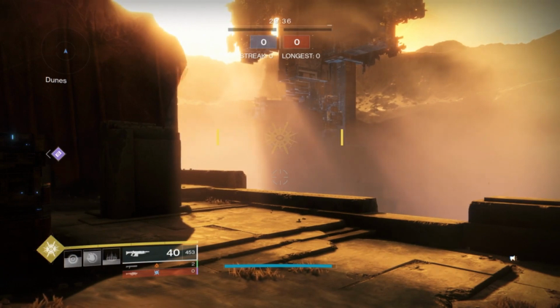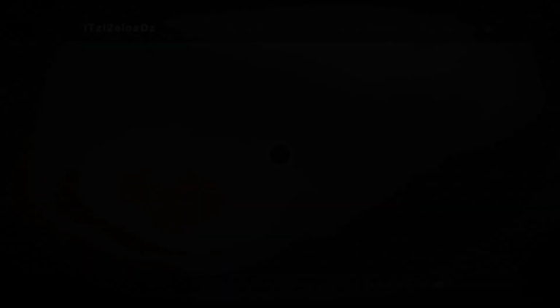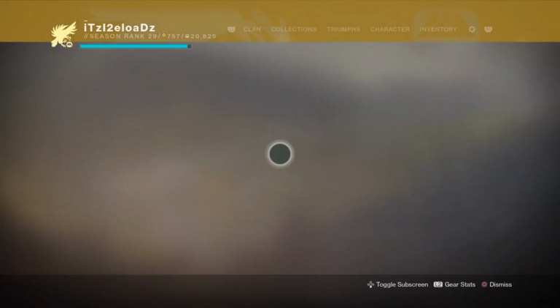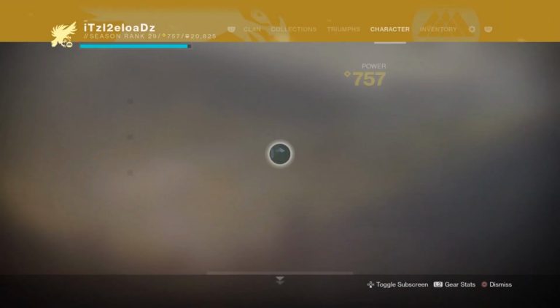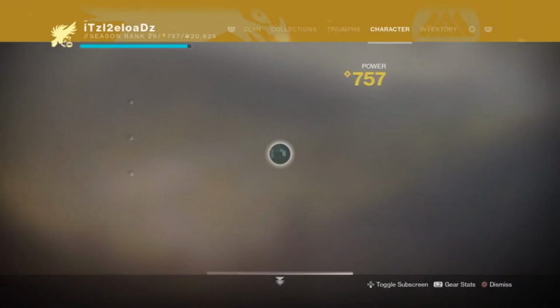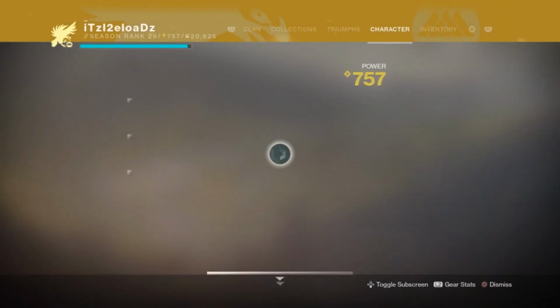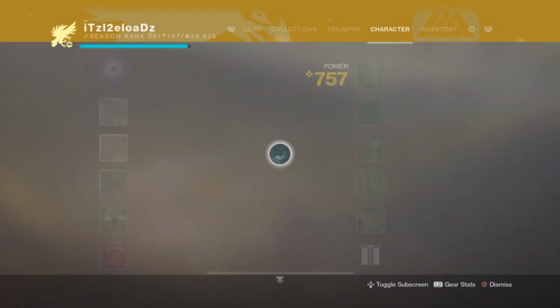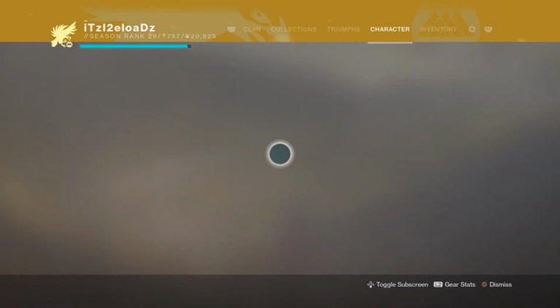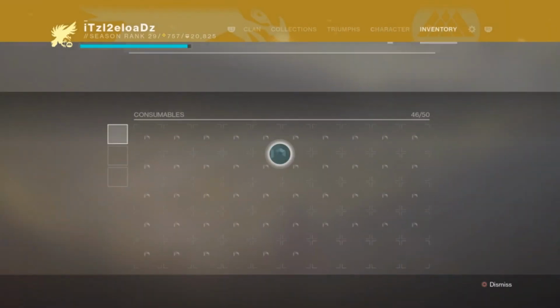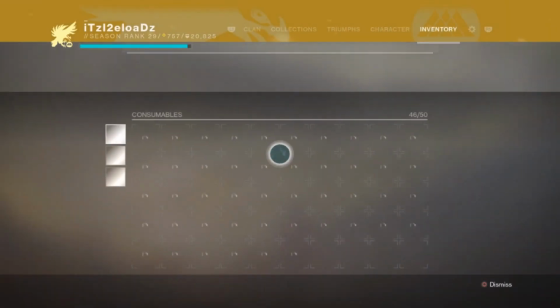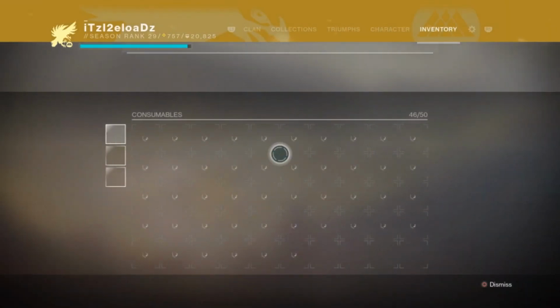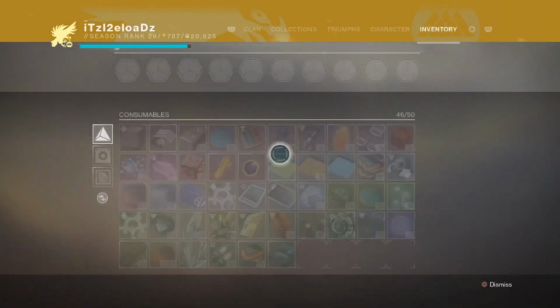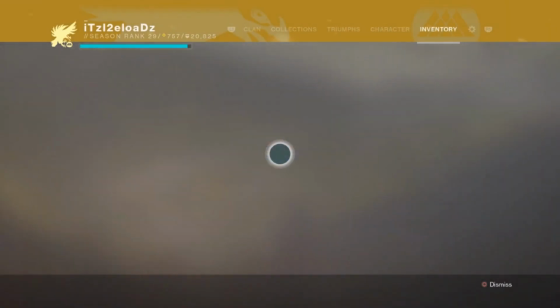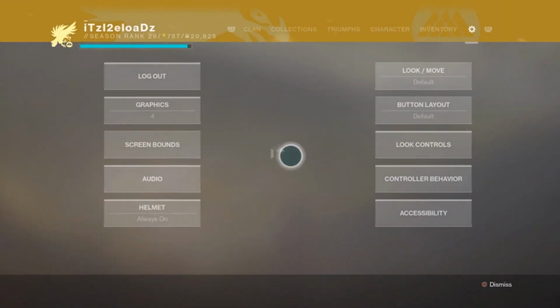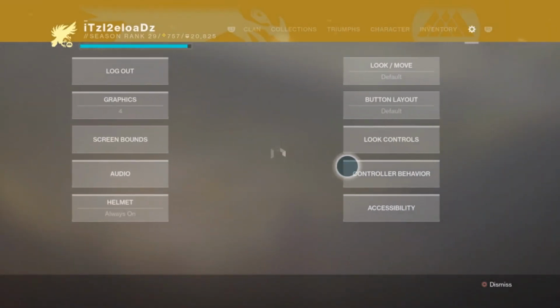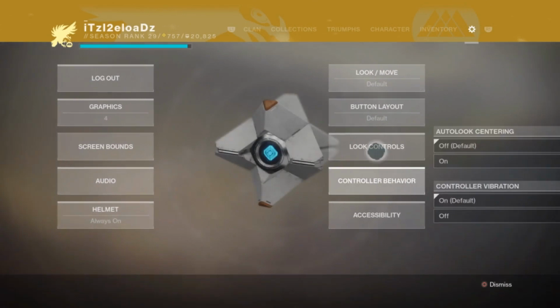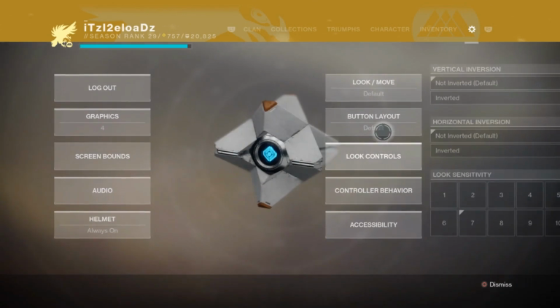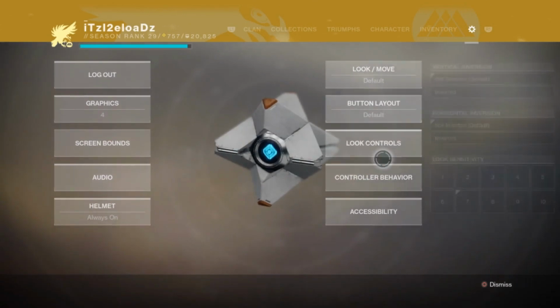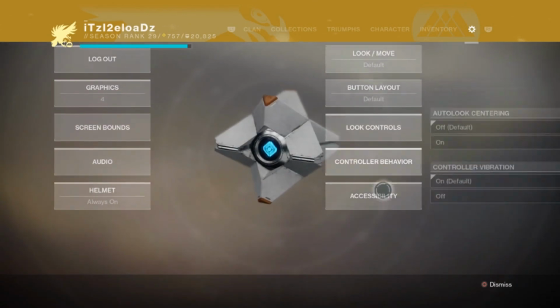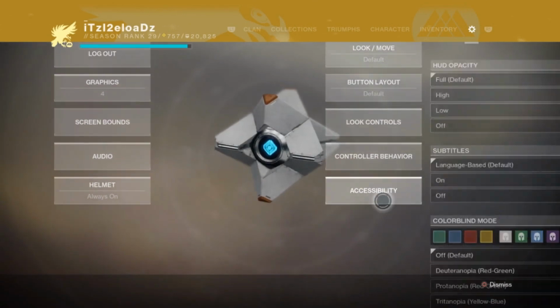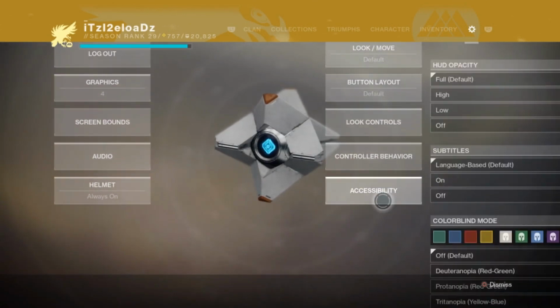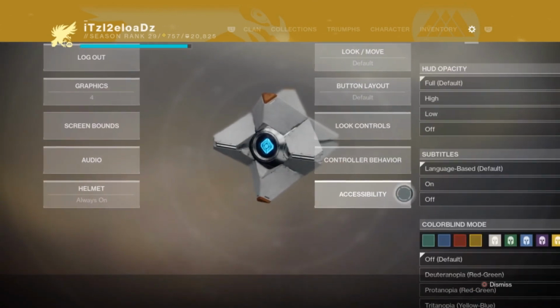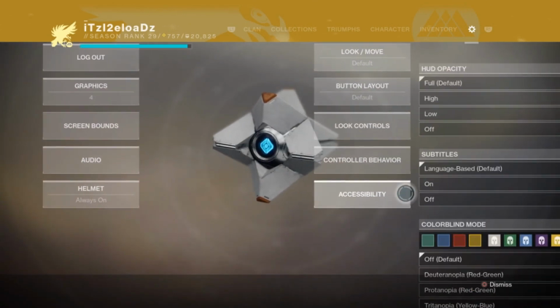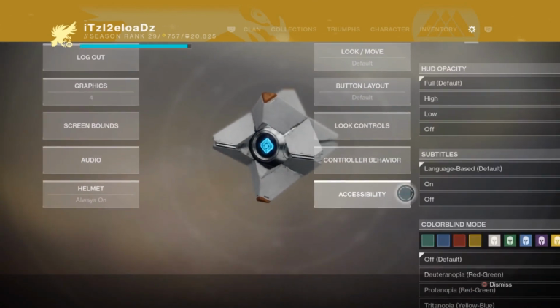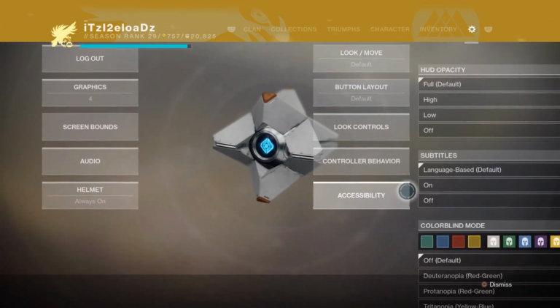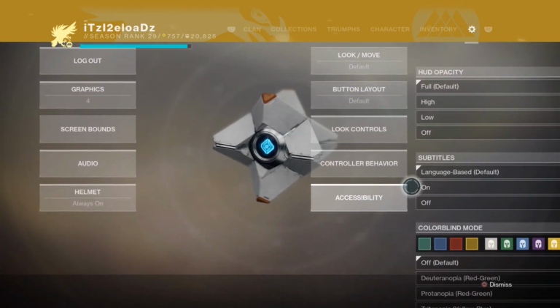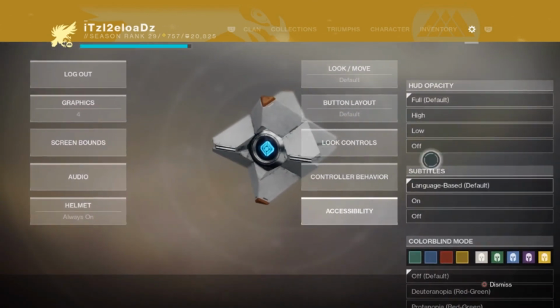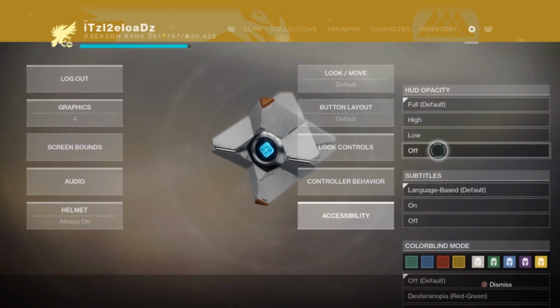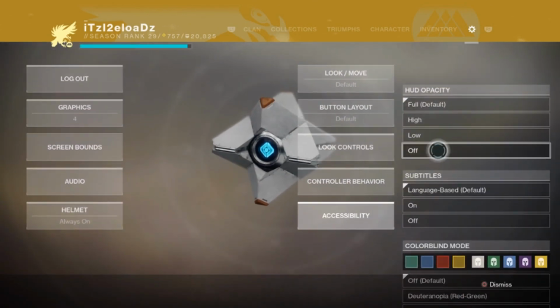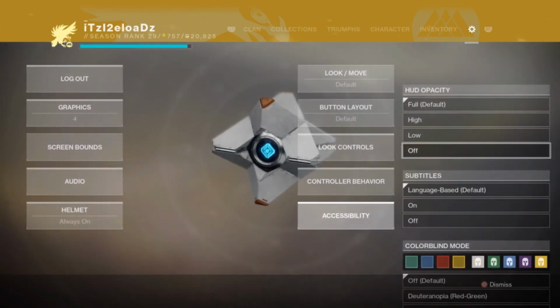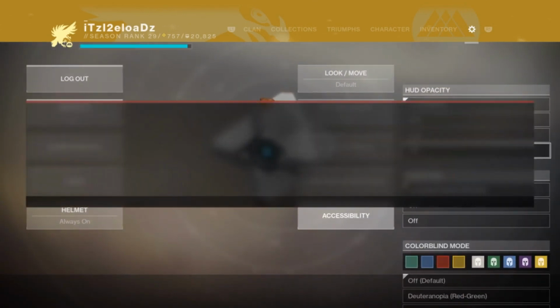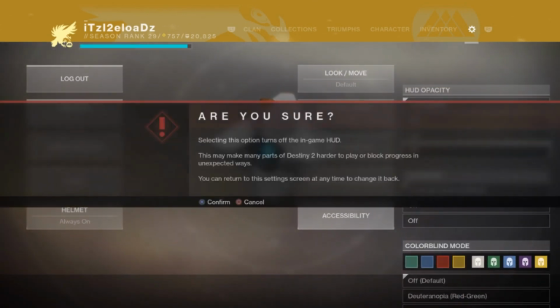In order to get the UI HUD off the screen, go over to your settings, scroll down to Accessibility, and then turn off your HUD.